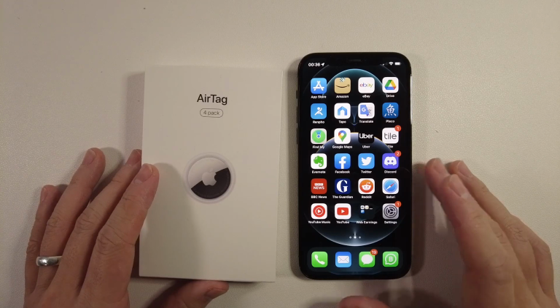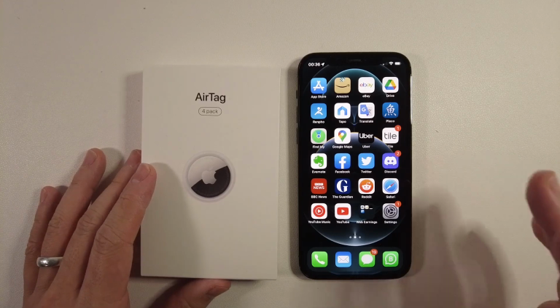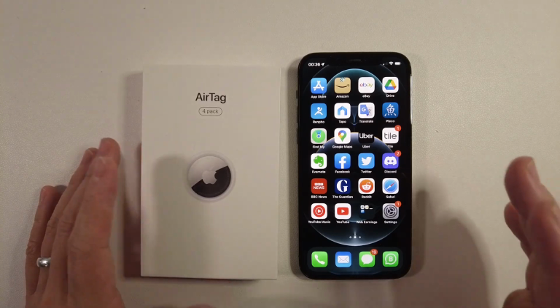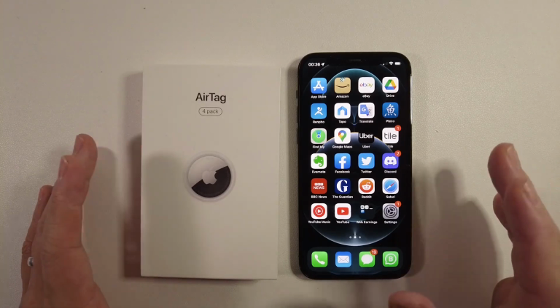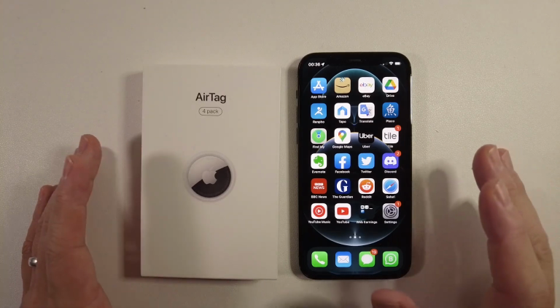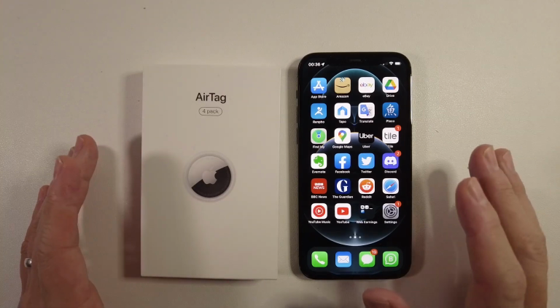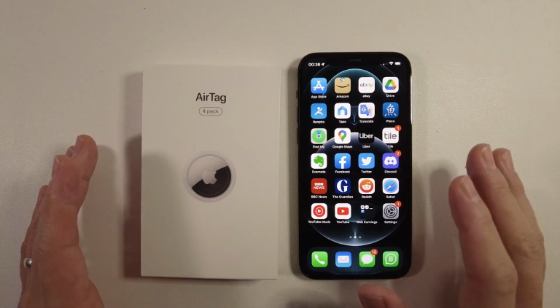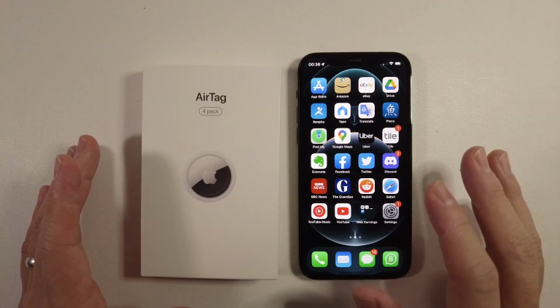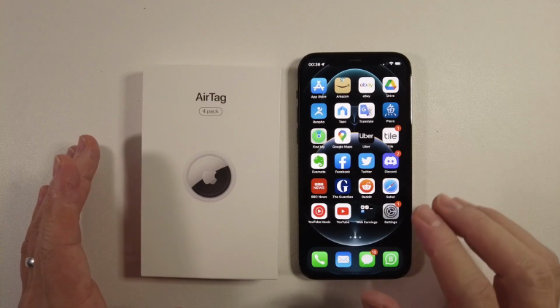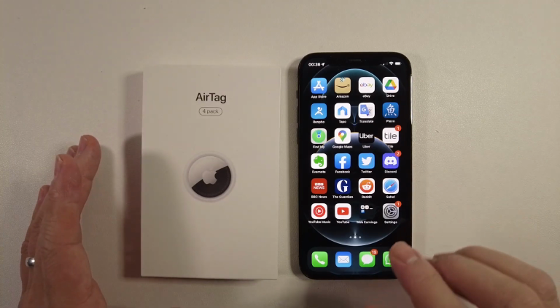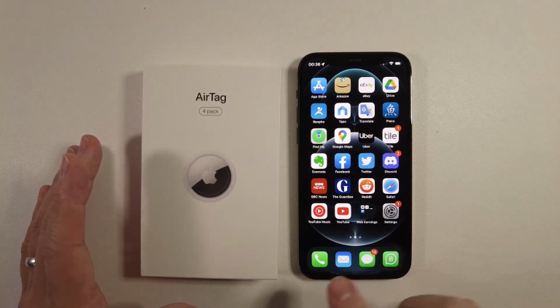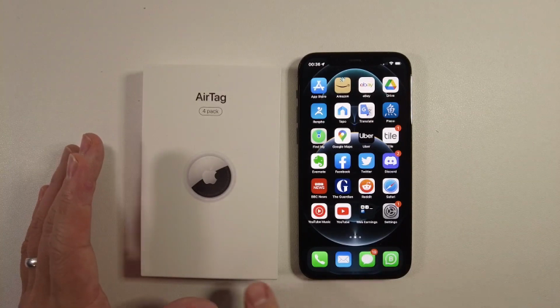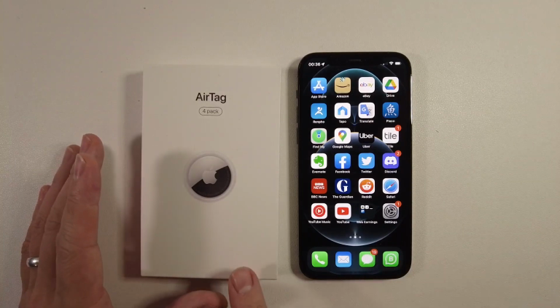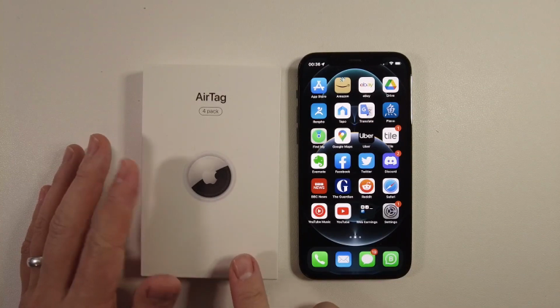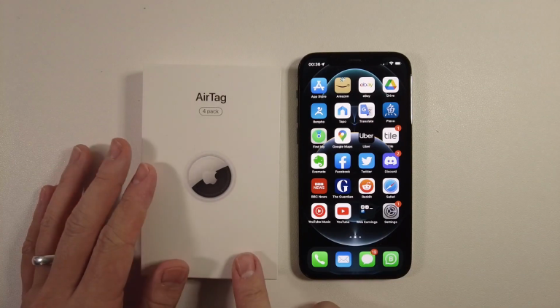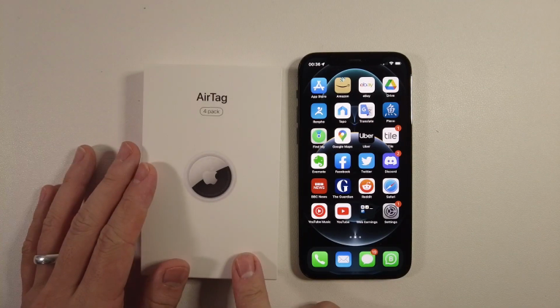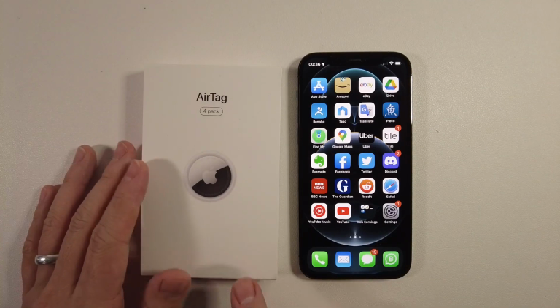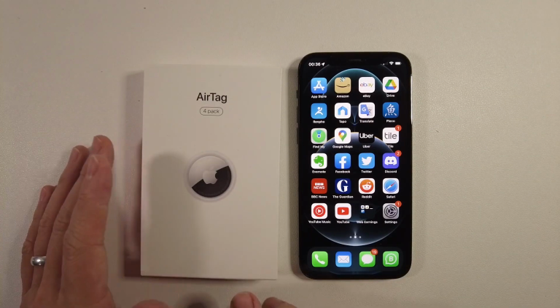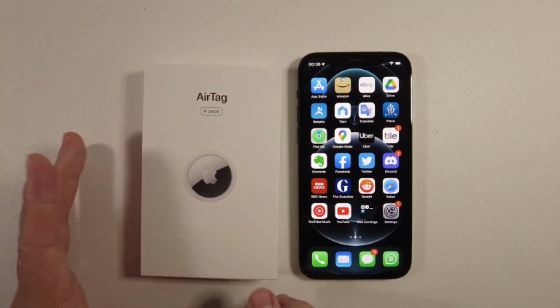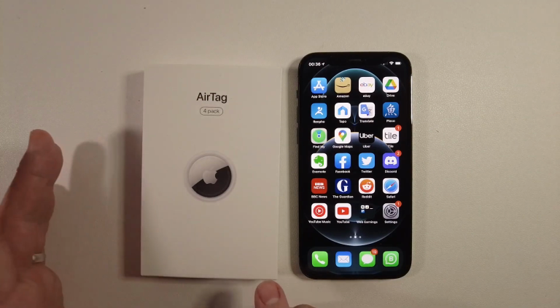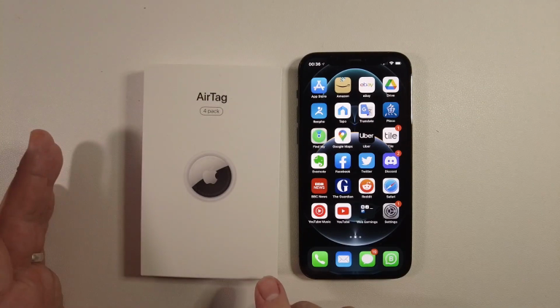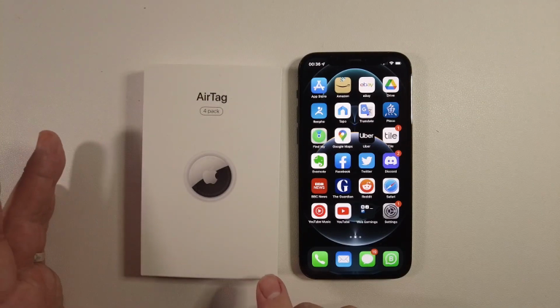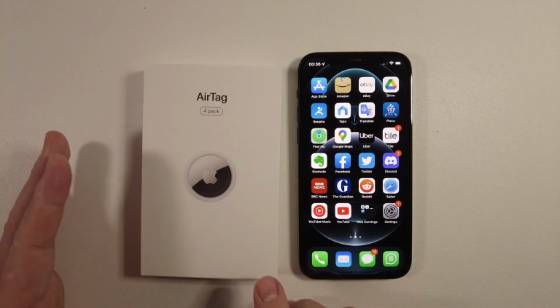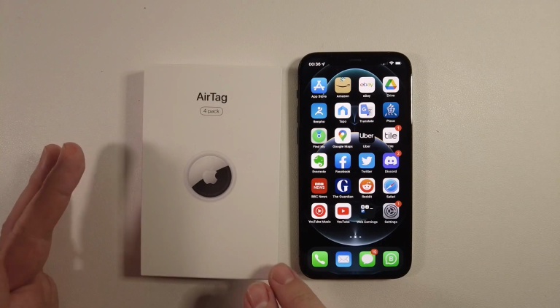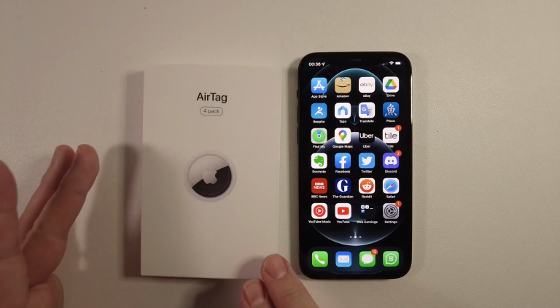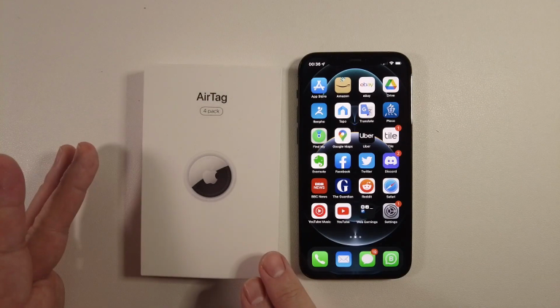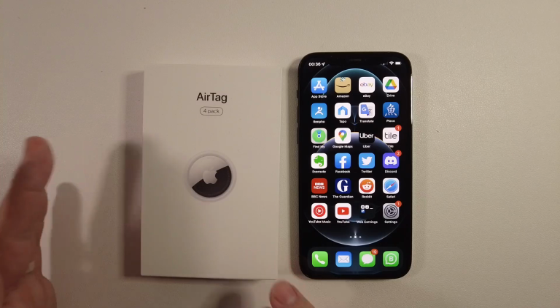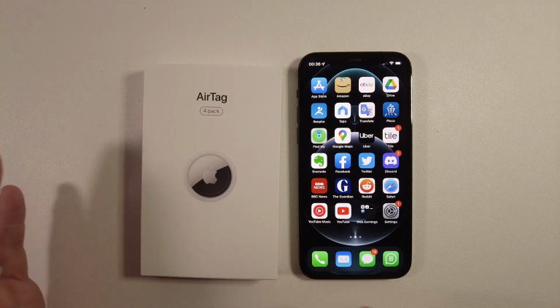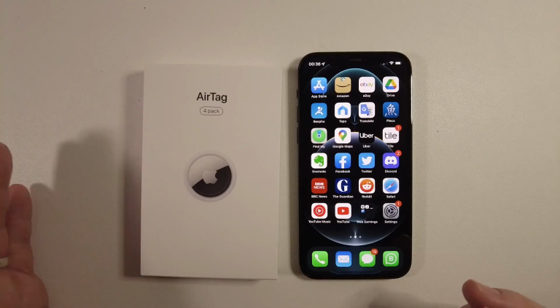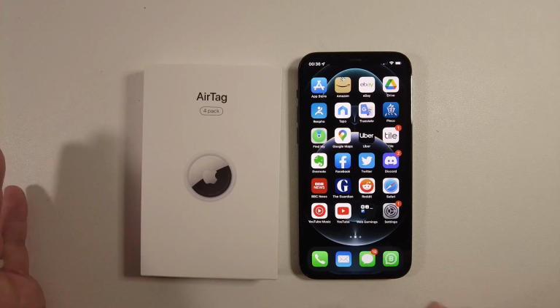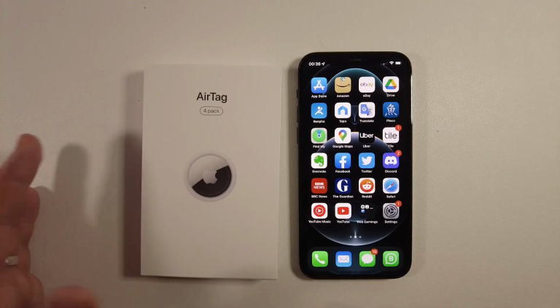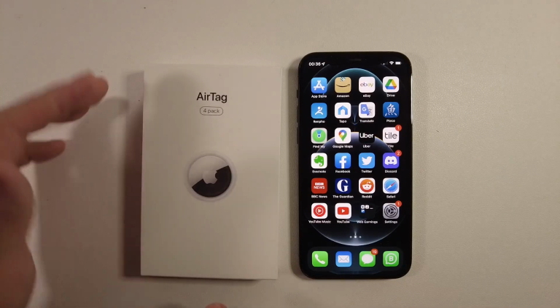Hi everyone, this is Andrew Tyne, welcome to my YouTube channel. Today I'm going to show you how to unbox and set up the Apple AirTag.